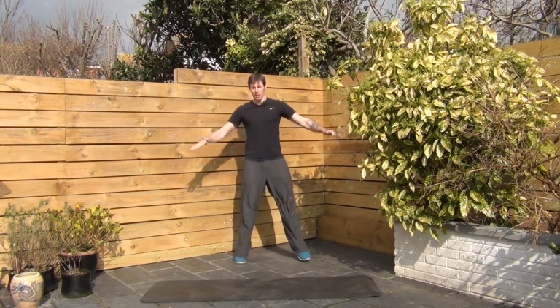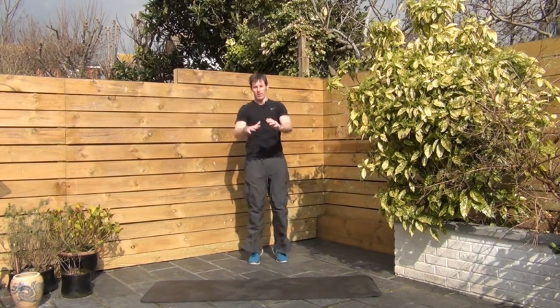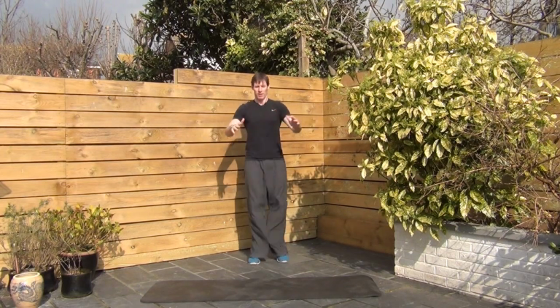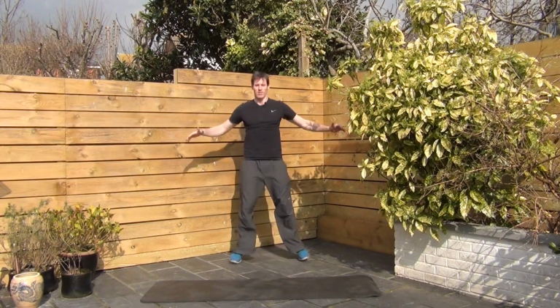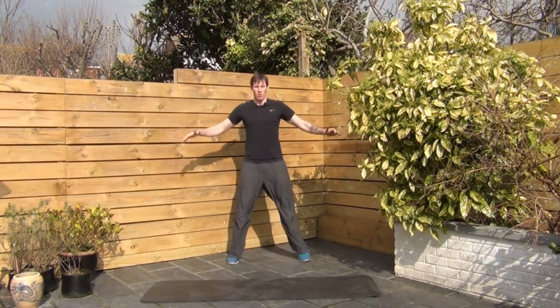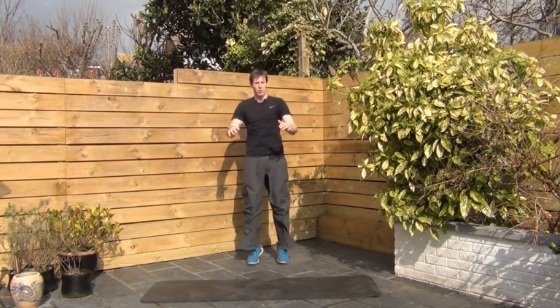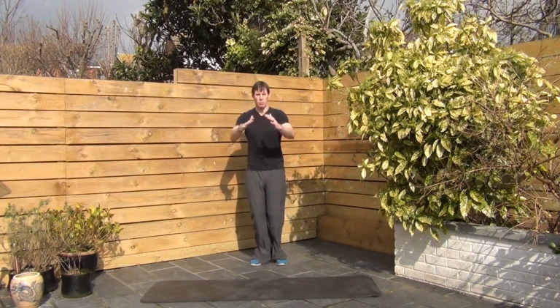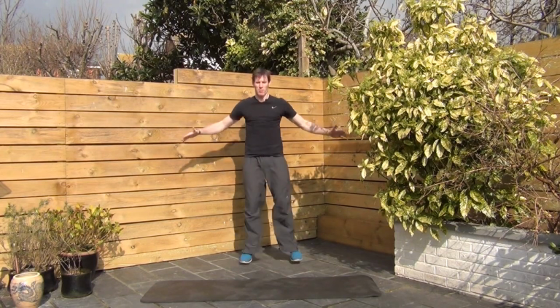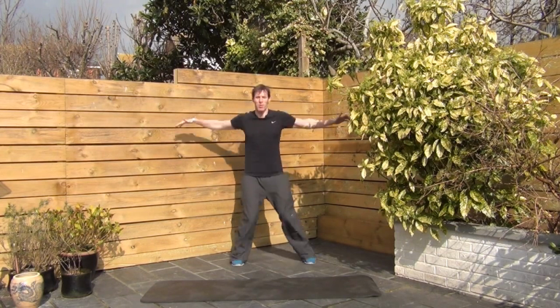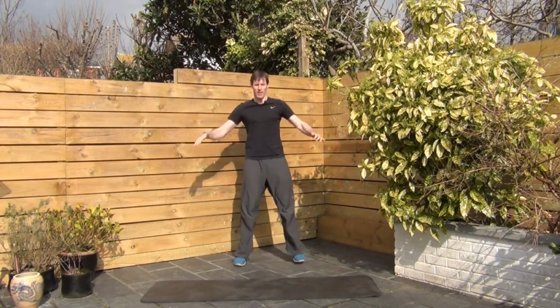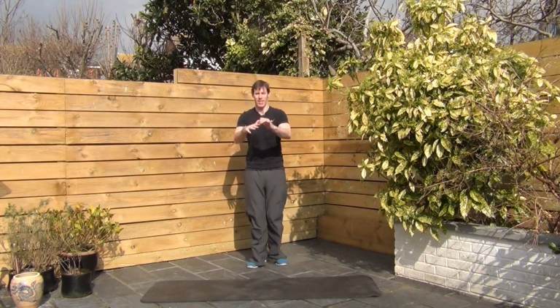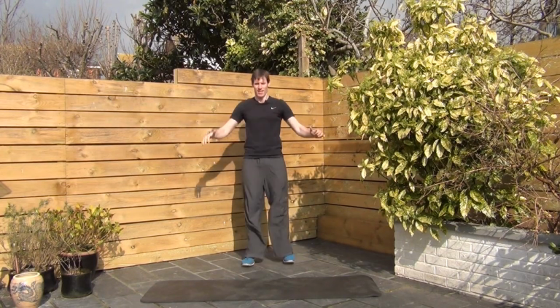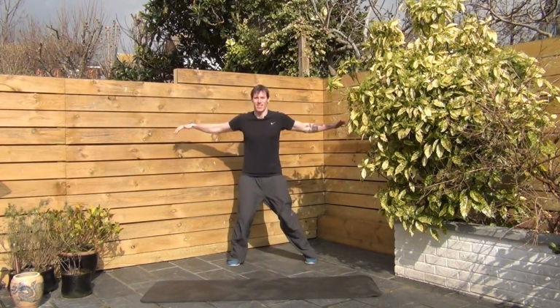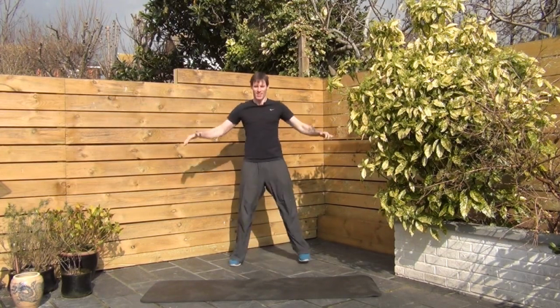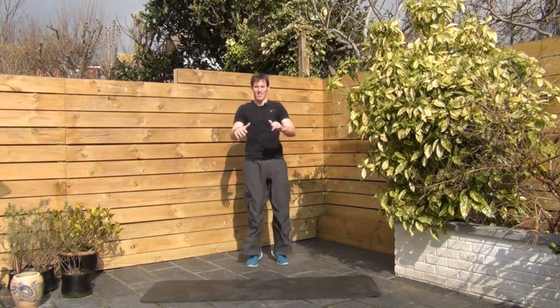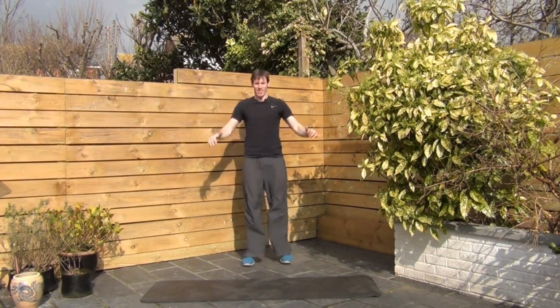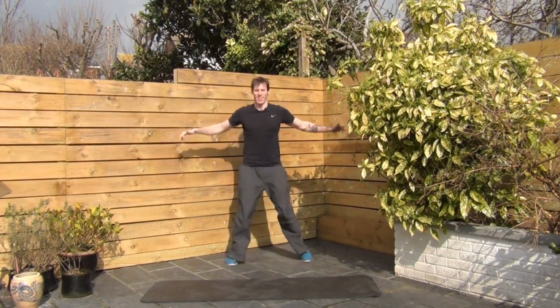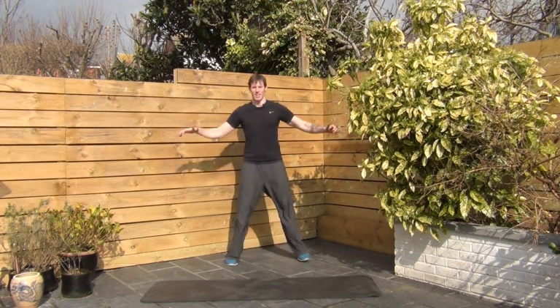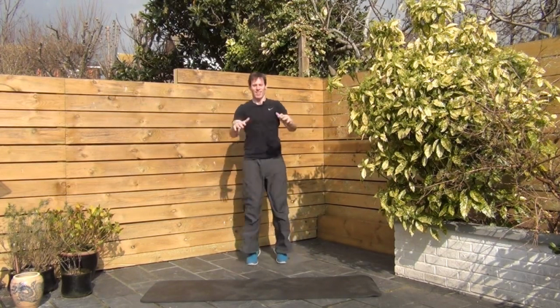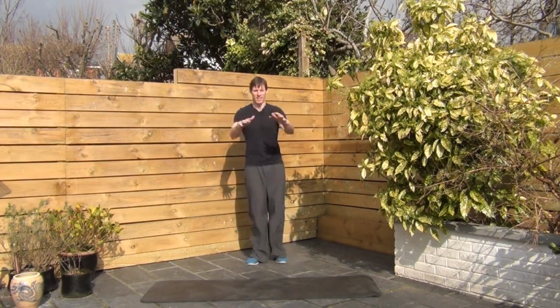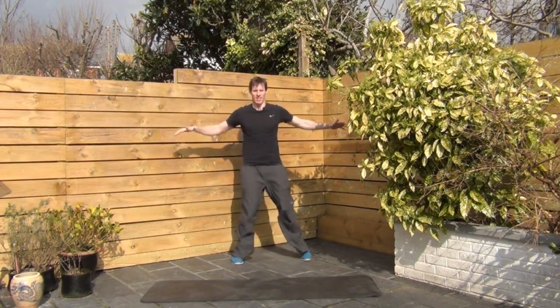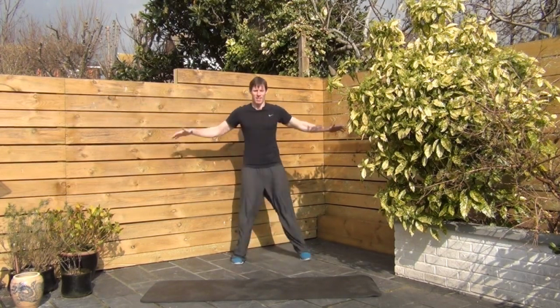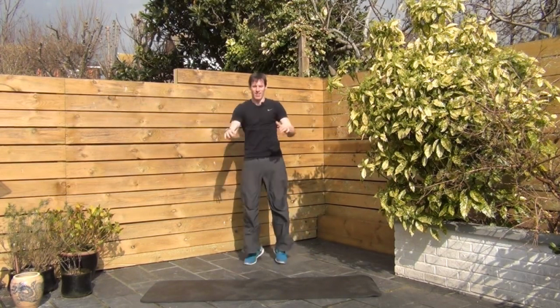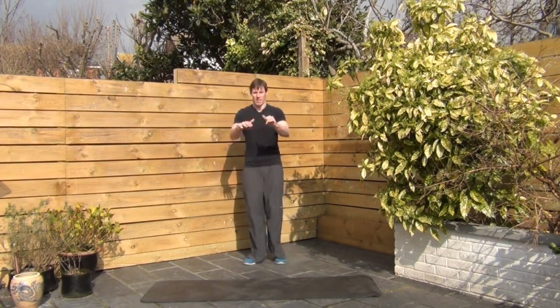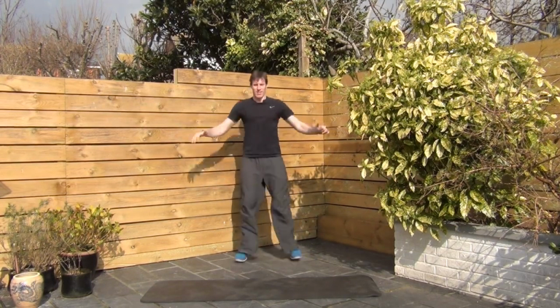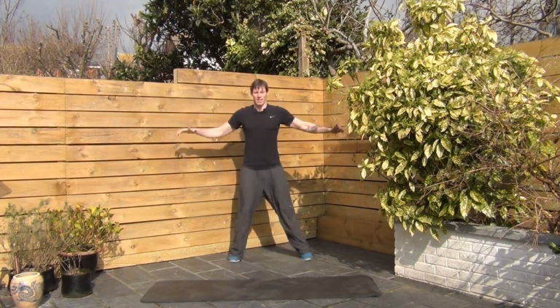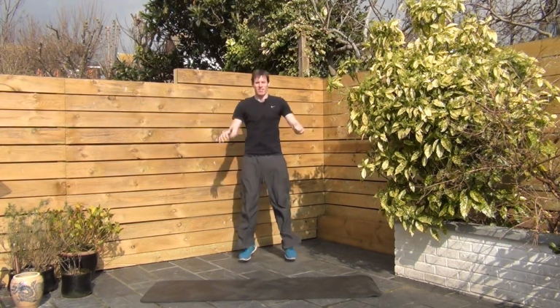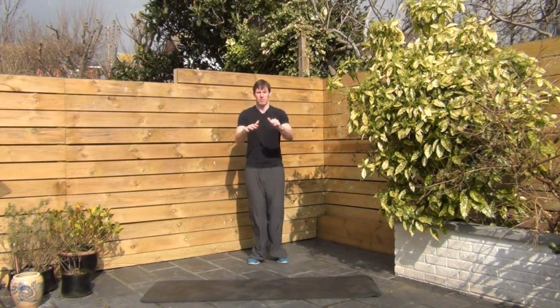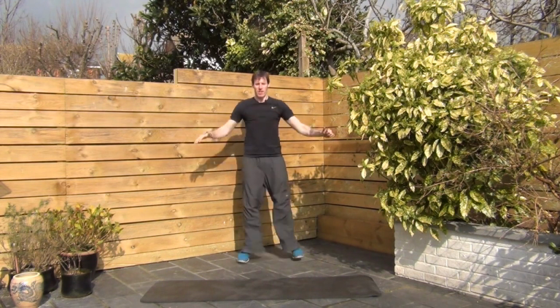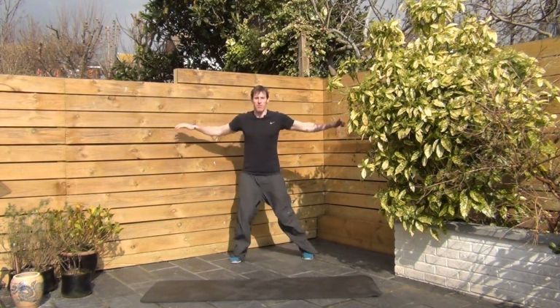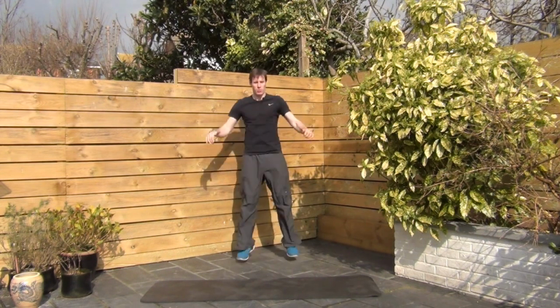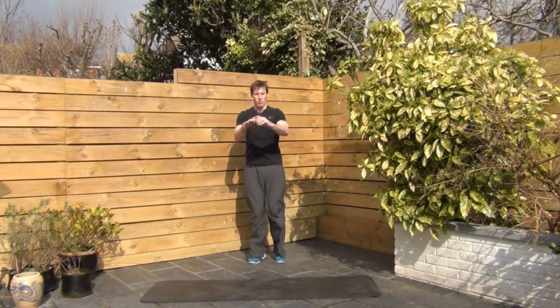Alright, so just warming up. Getting ready for this one.